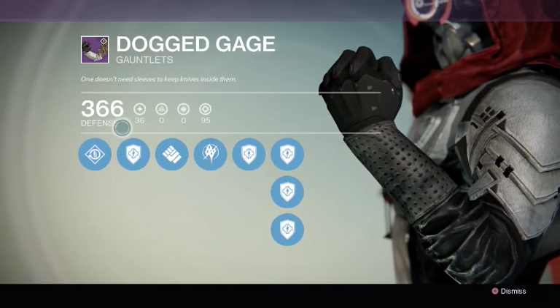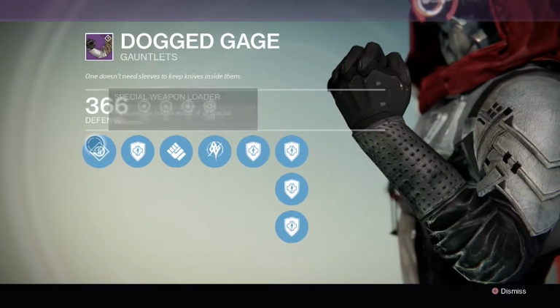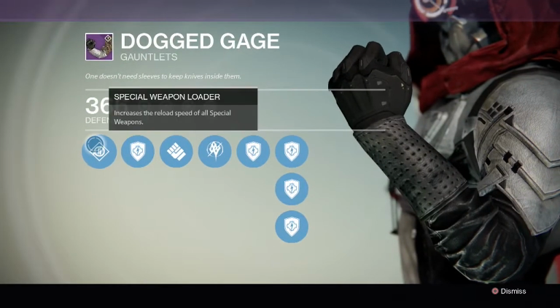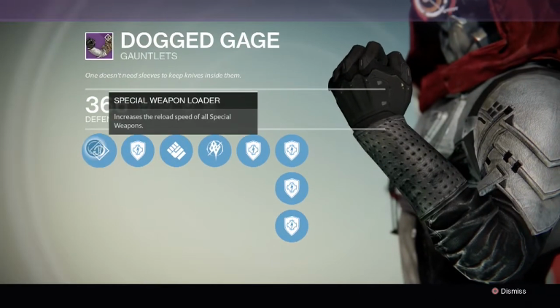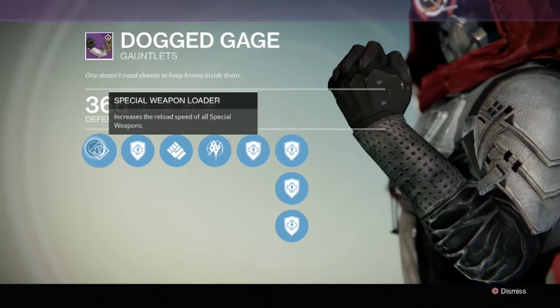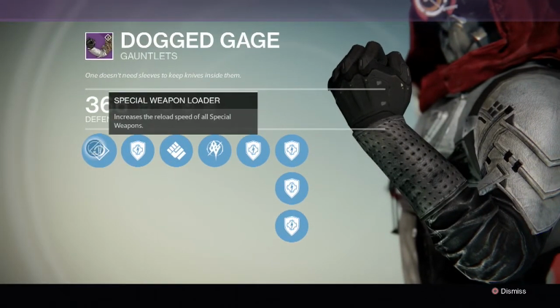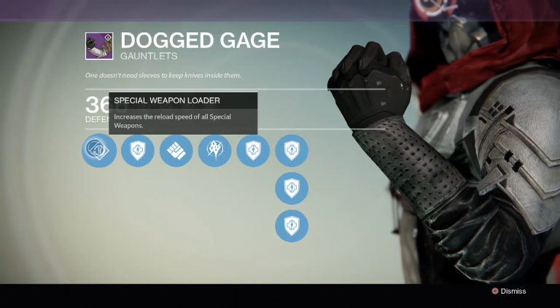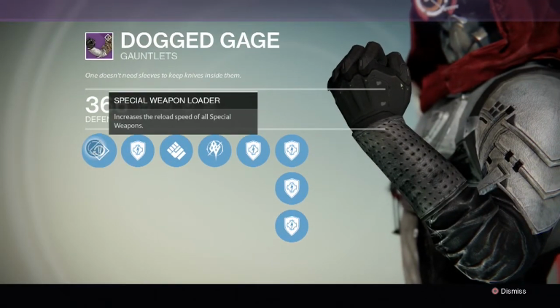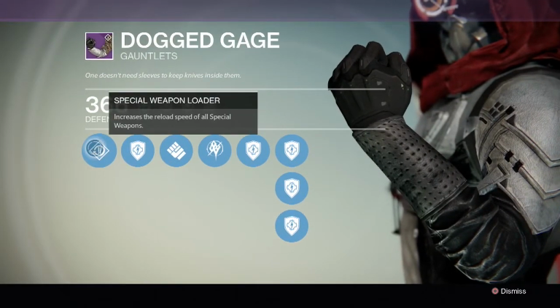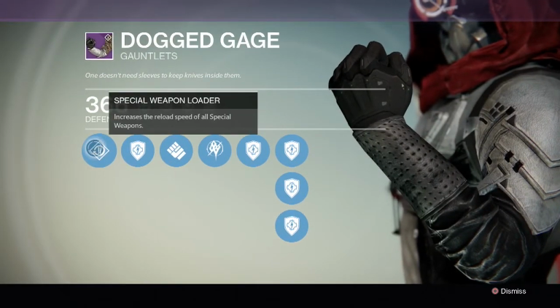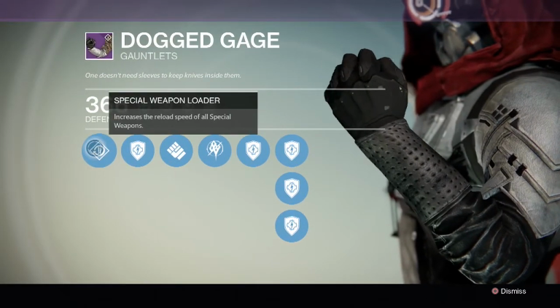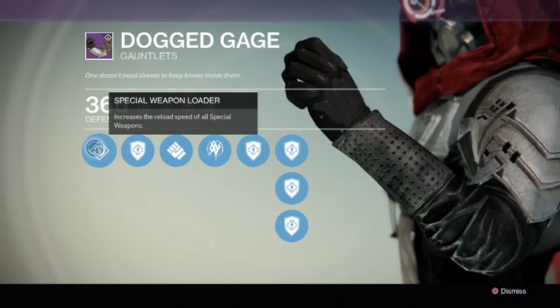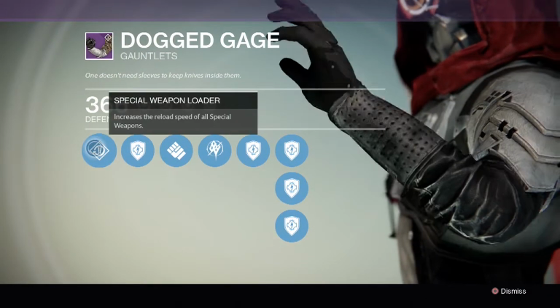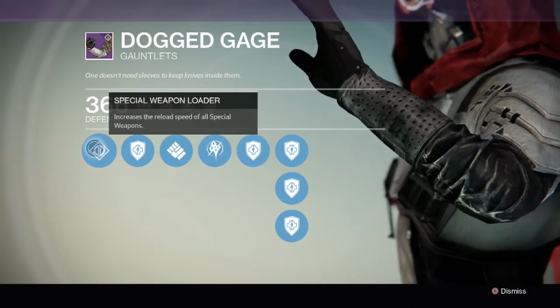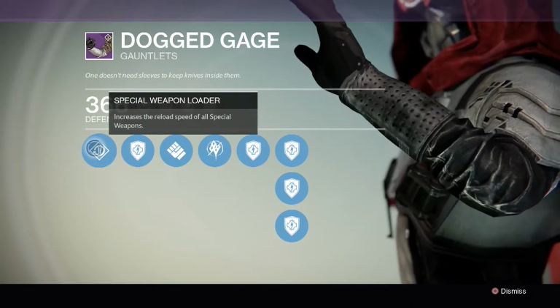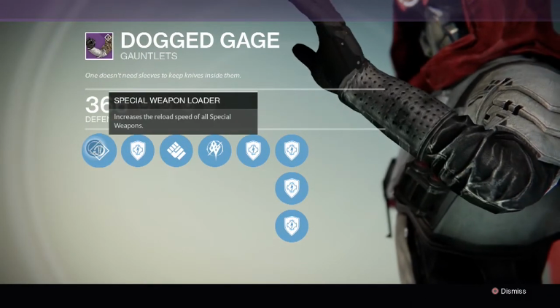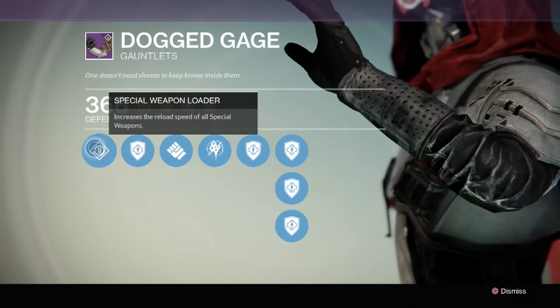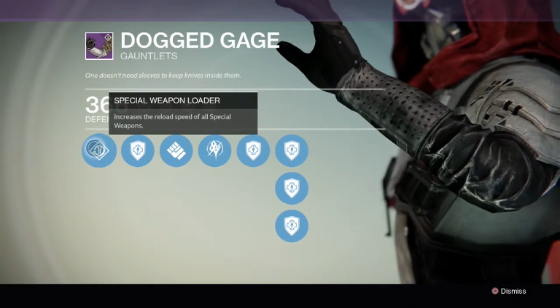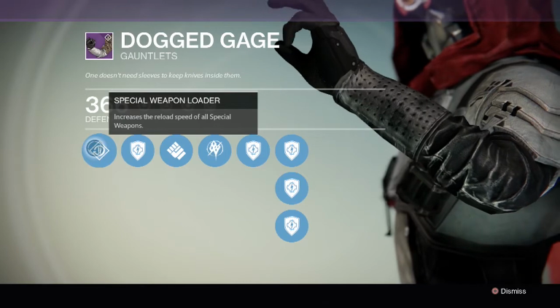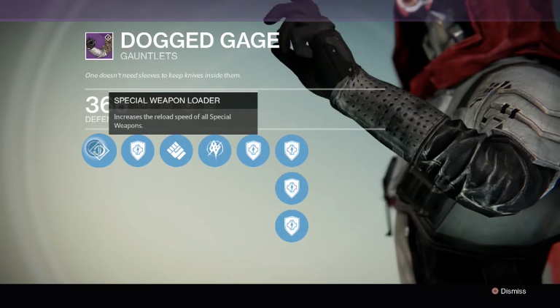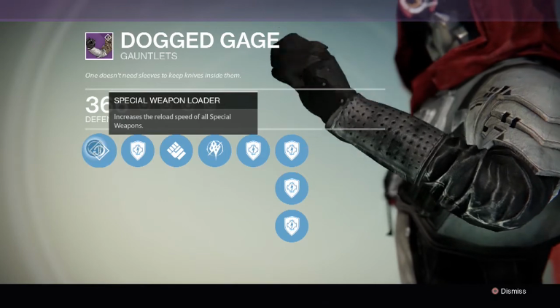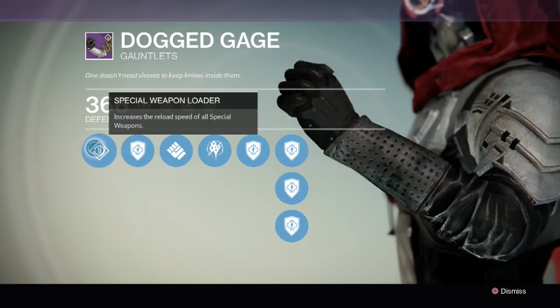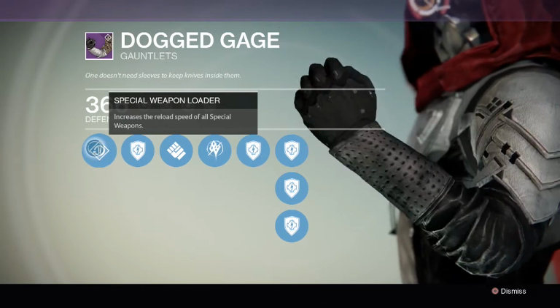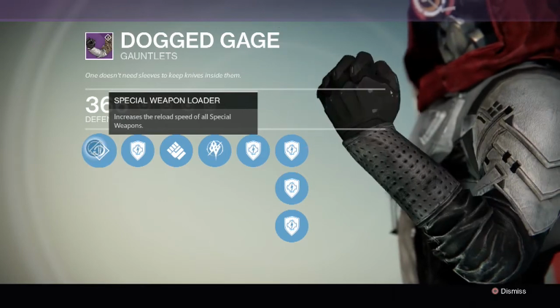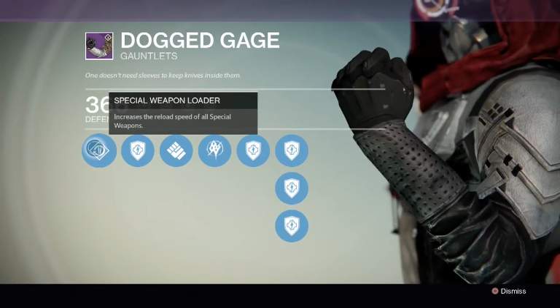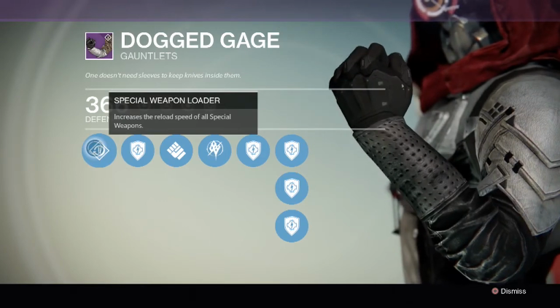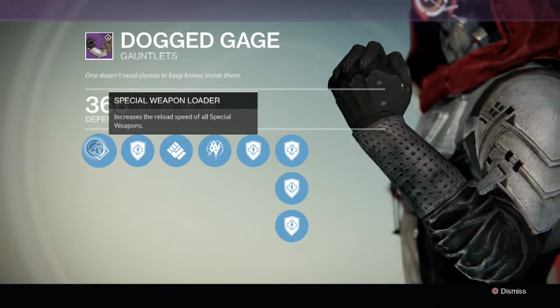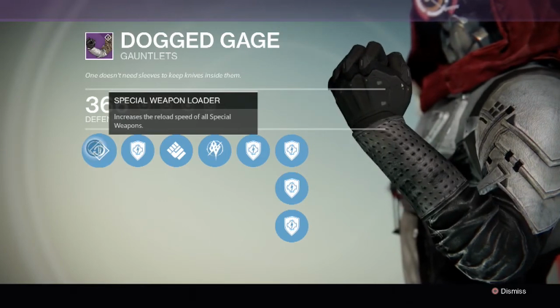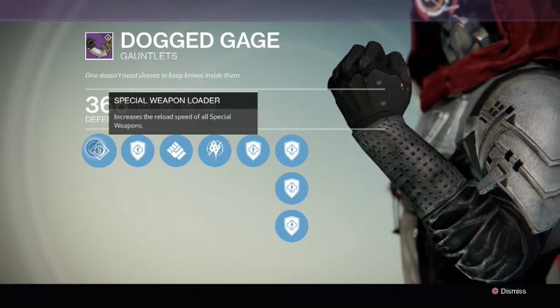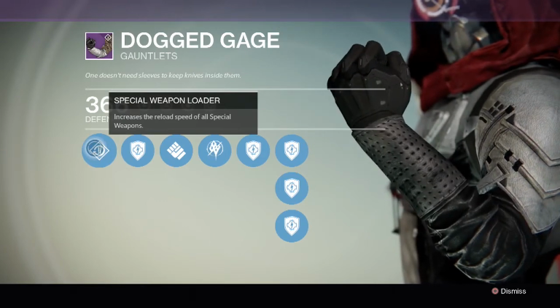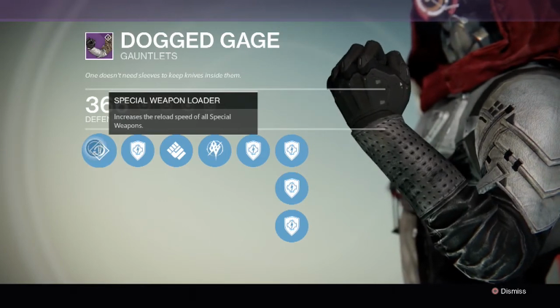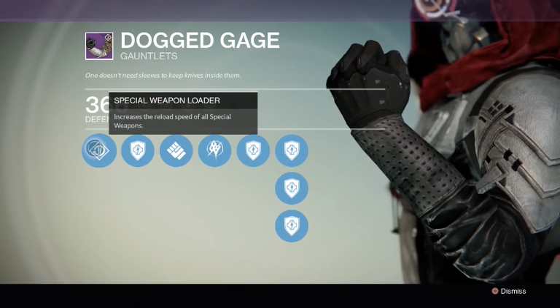The first upgrade we have is Special Weapon Reloaders, so you'll be able to reload faster with Fusion Rifles, Sniper Rifles, as well as Shotguns.